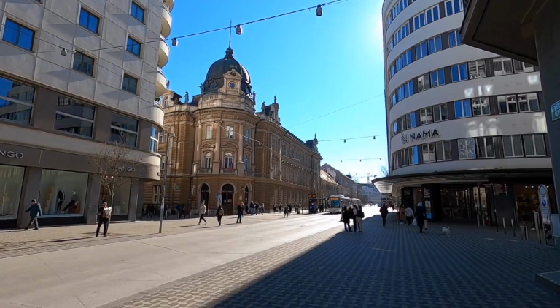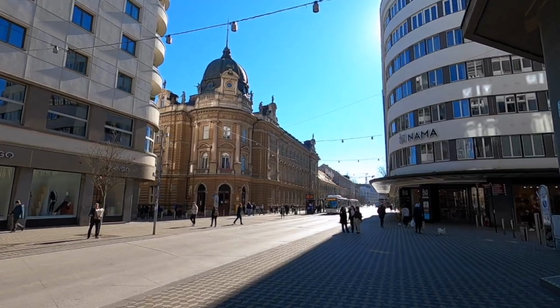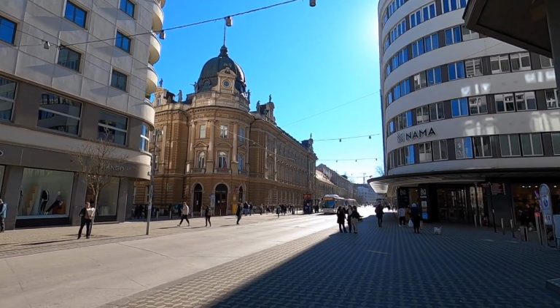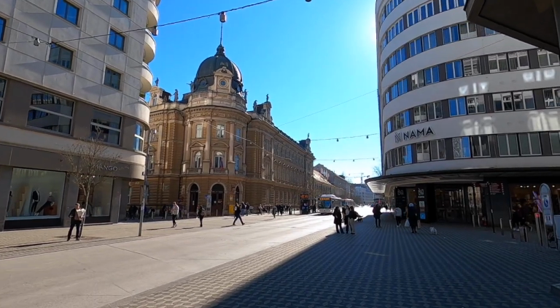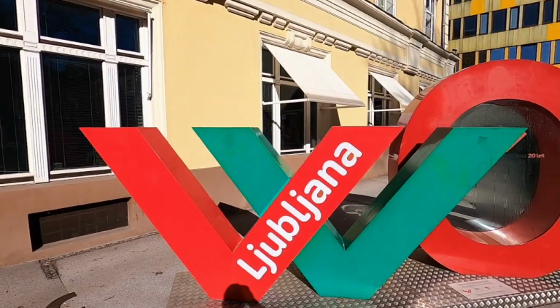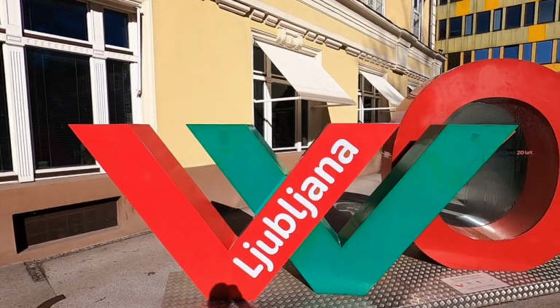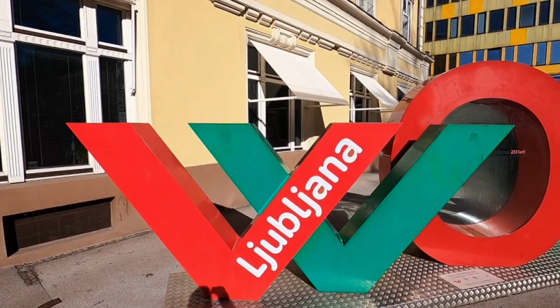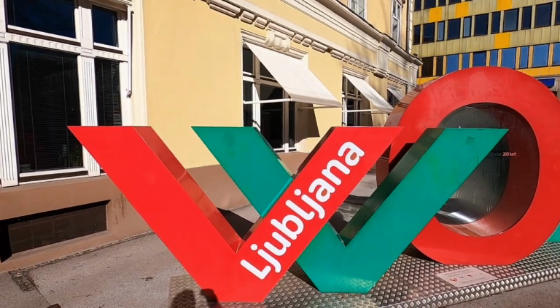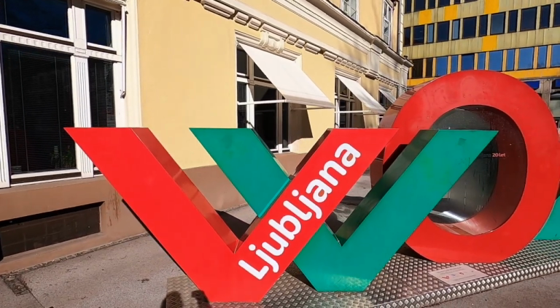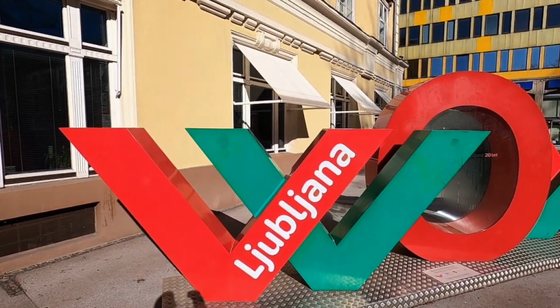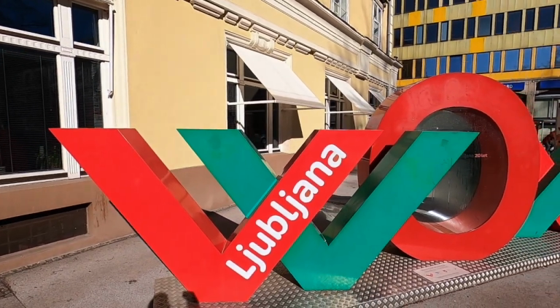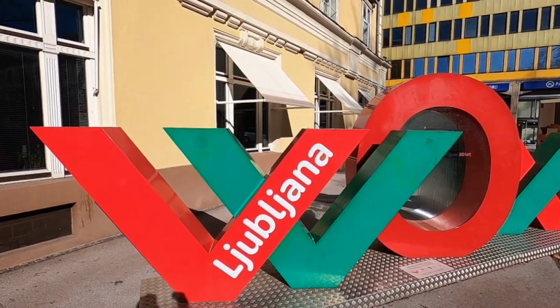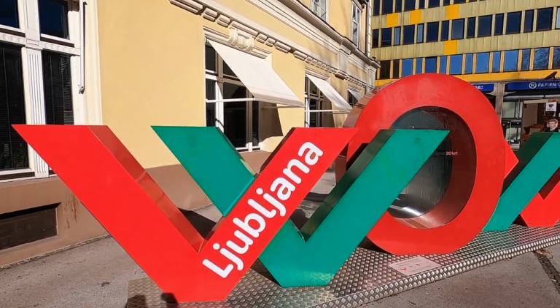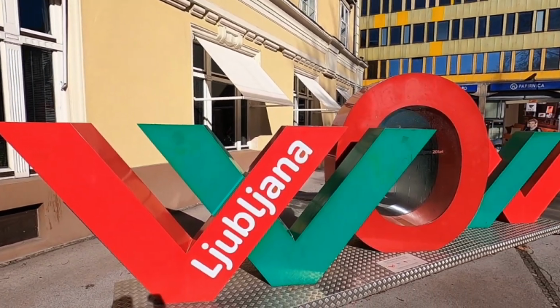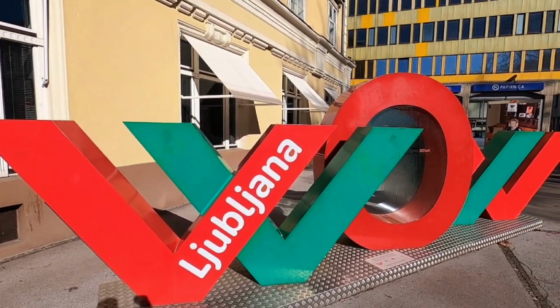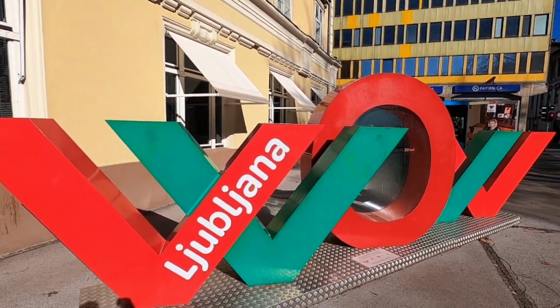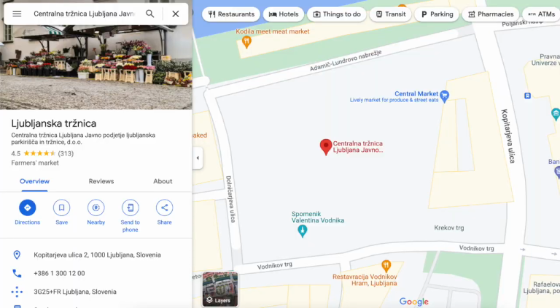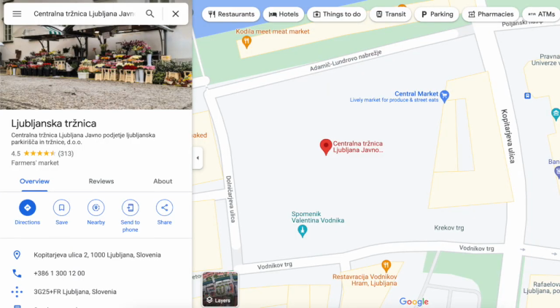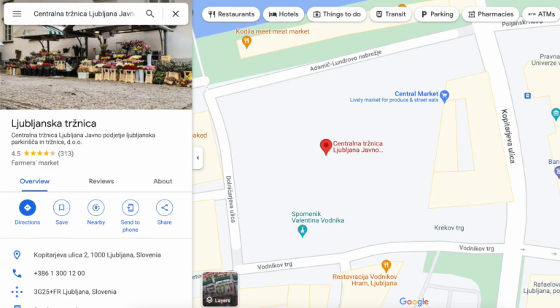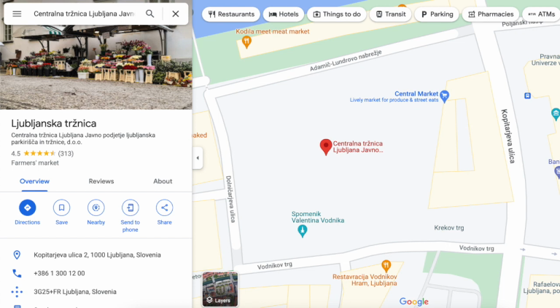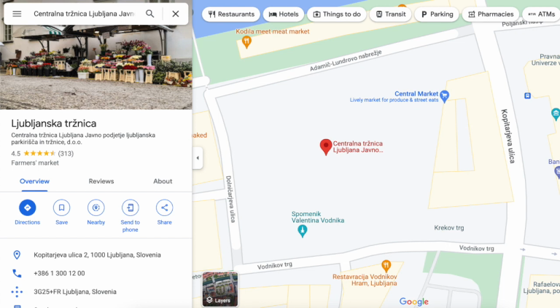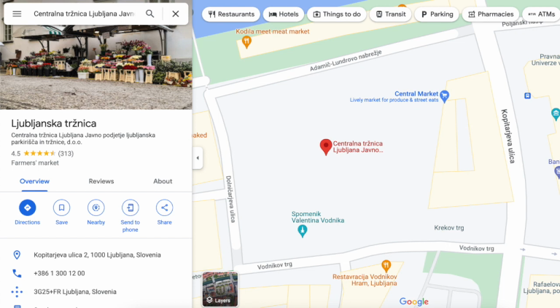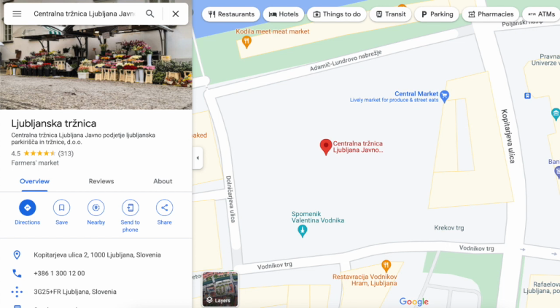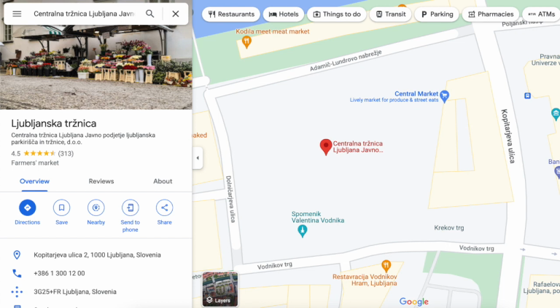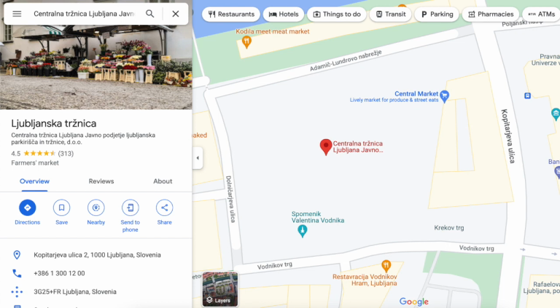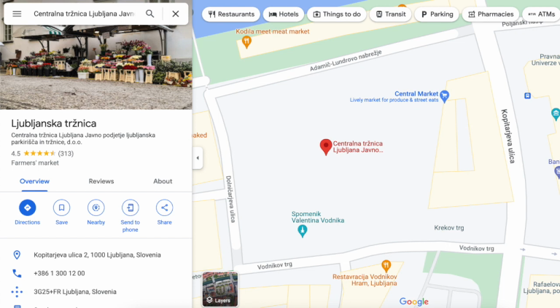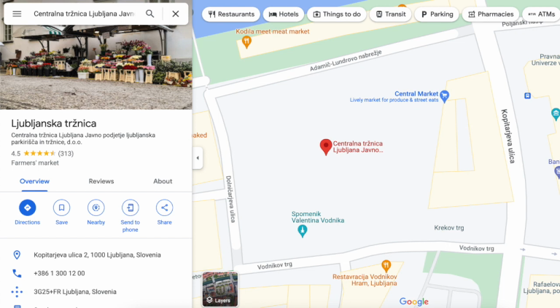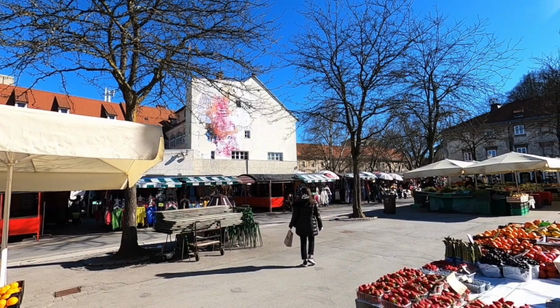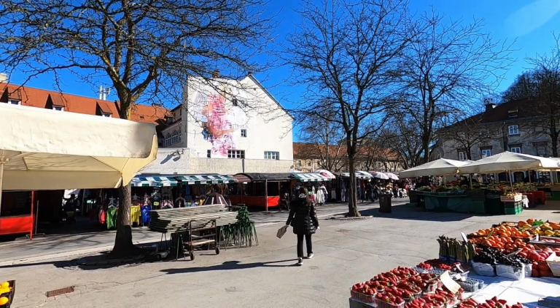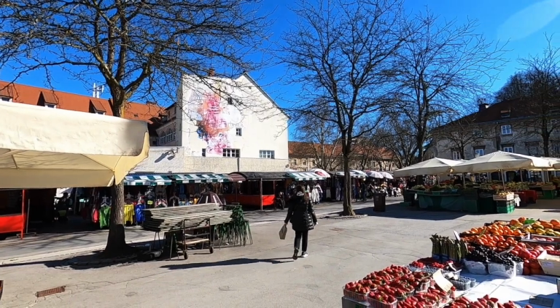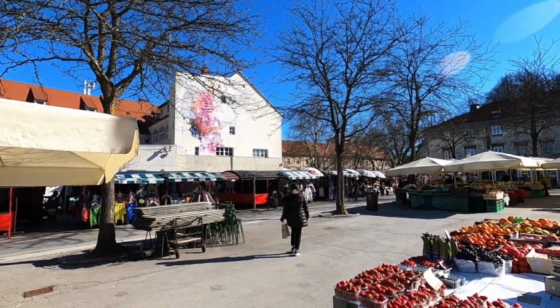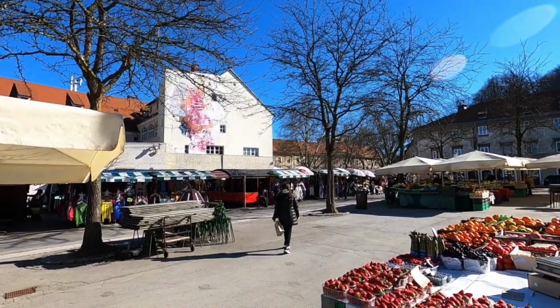We spent a few hours in the morning wandering around the city center and walked through the local food market, which was filled mostly with fresh produce.